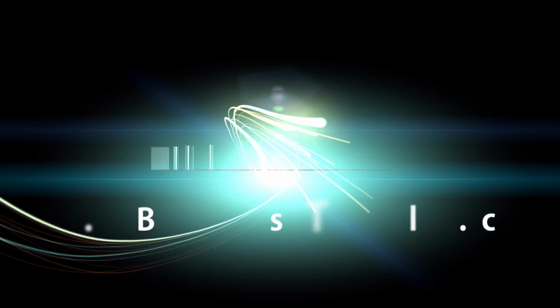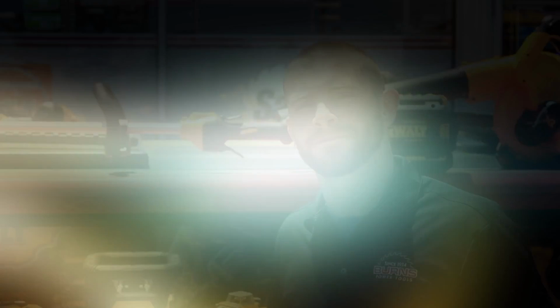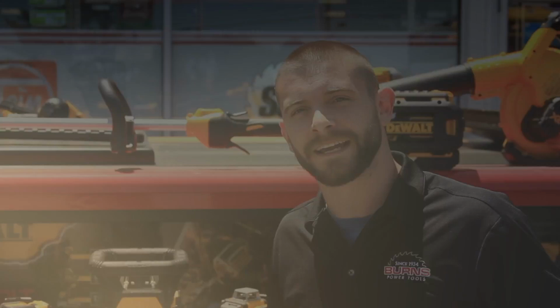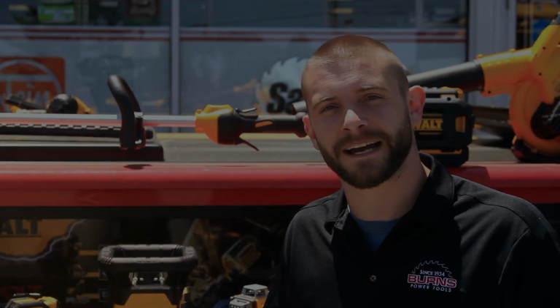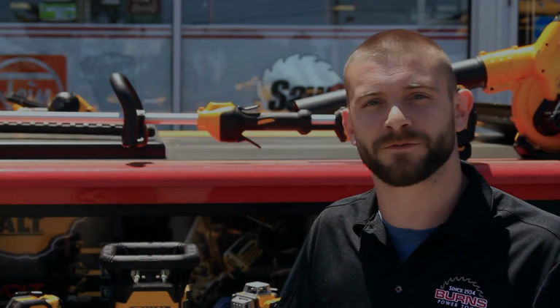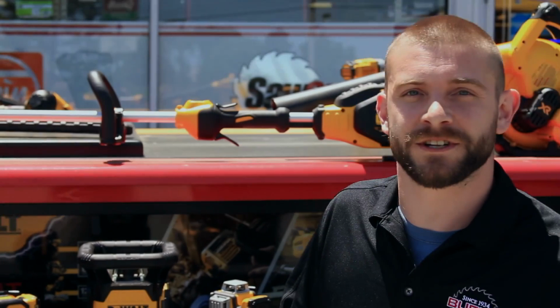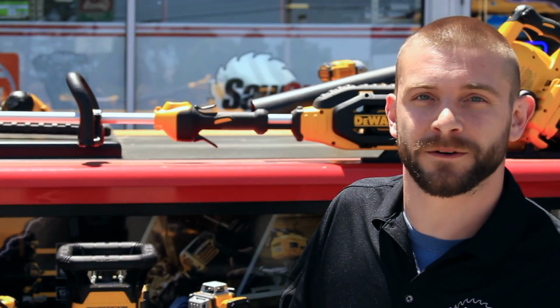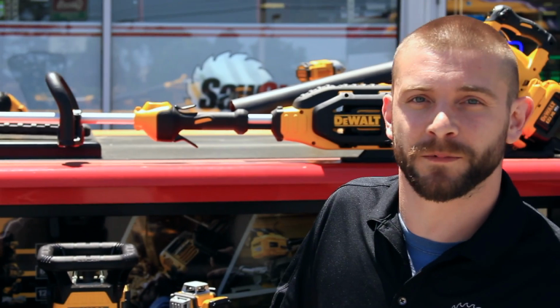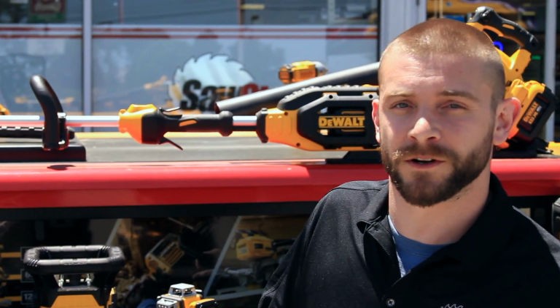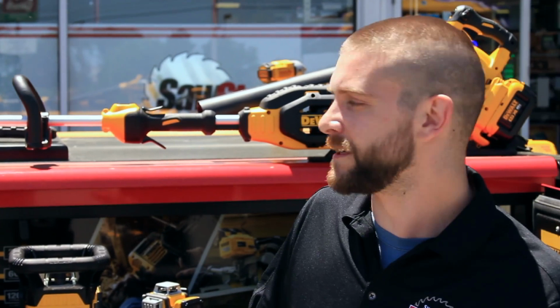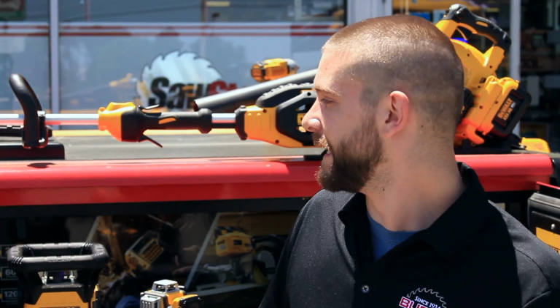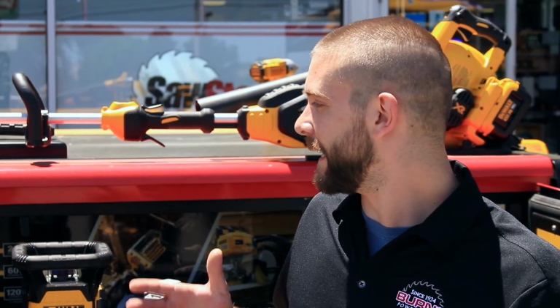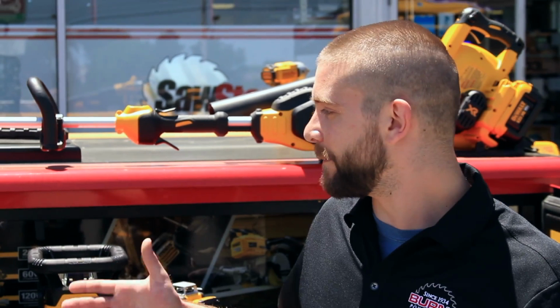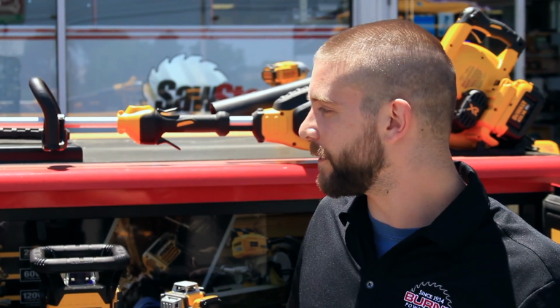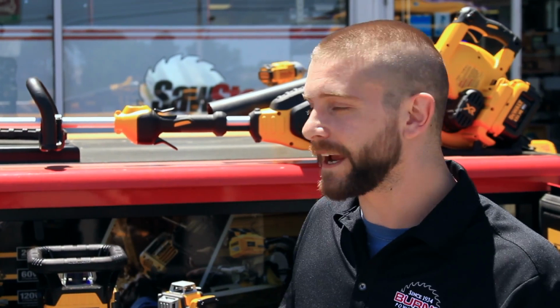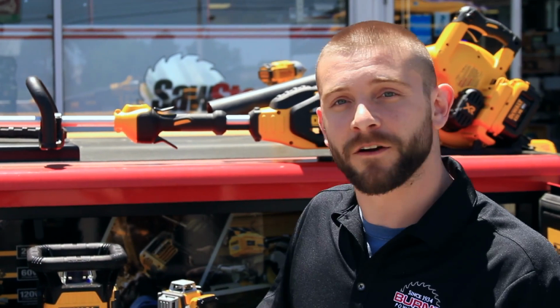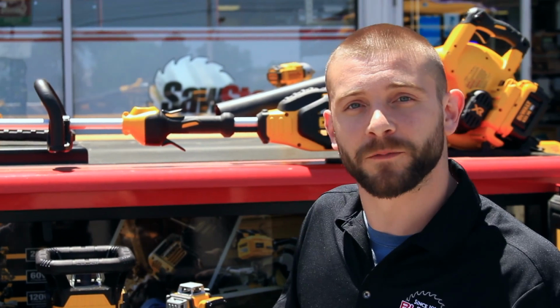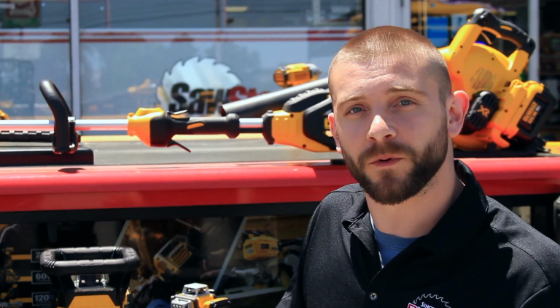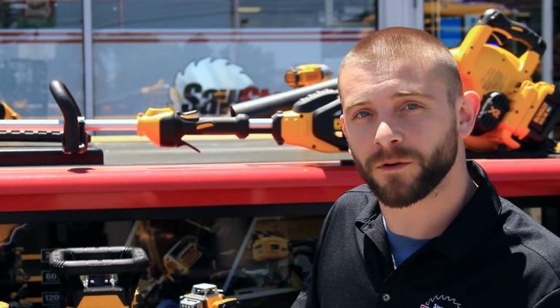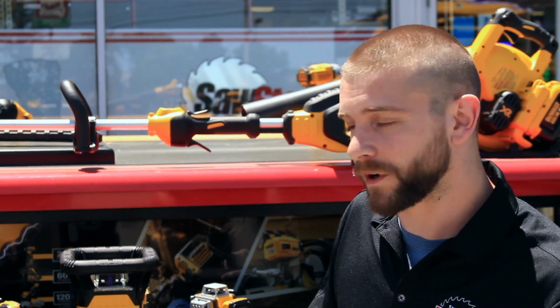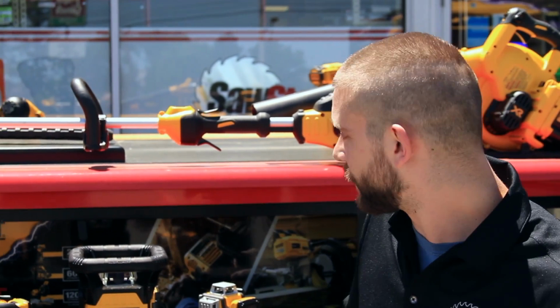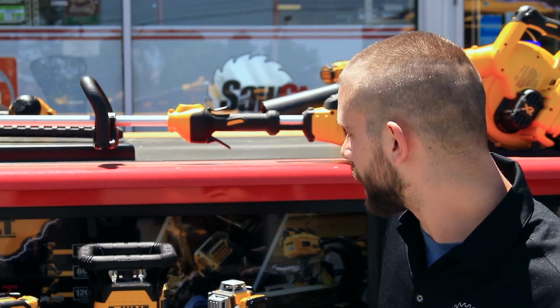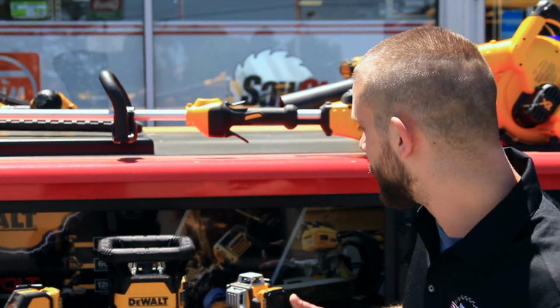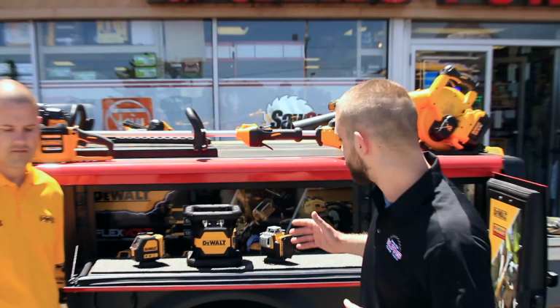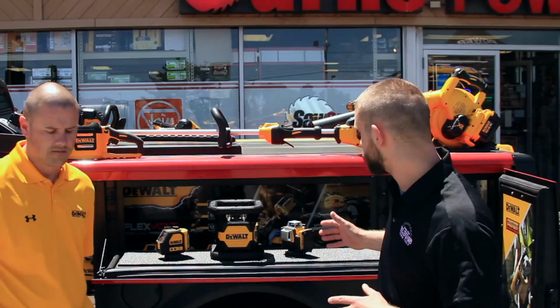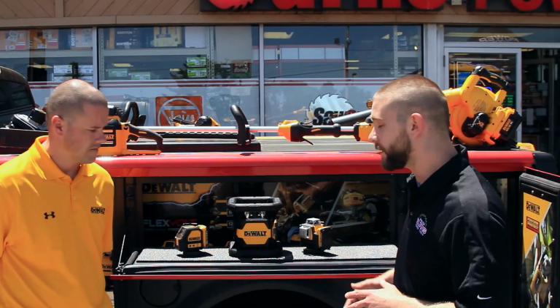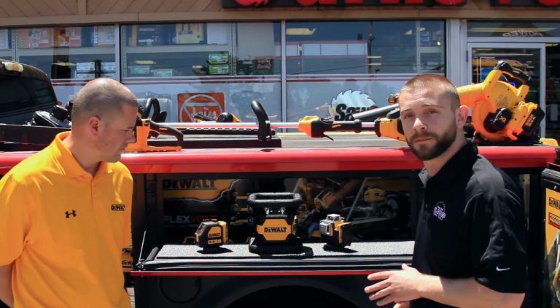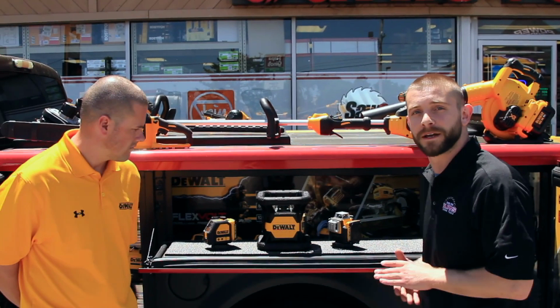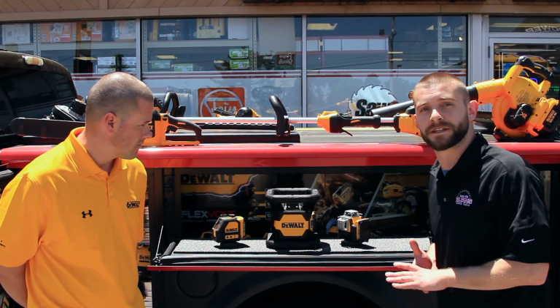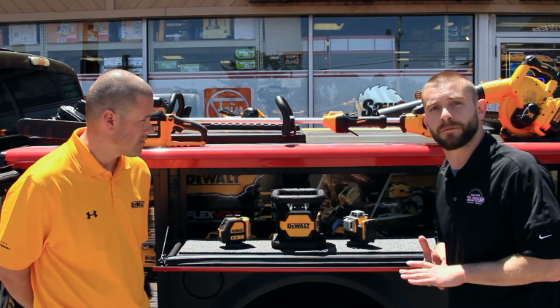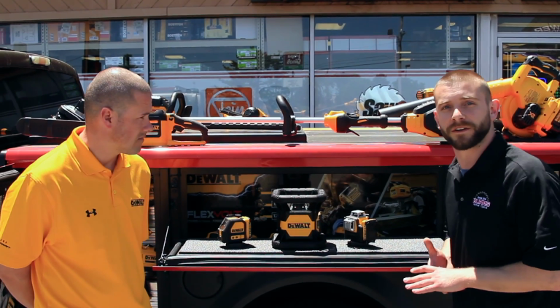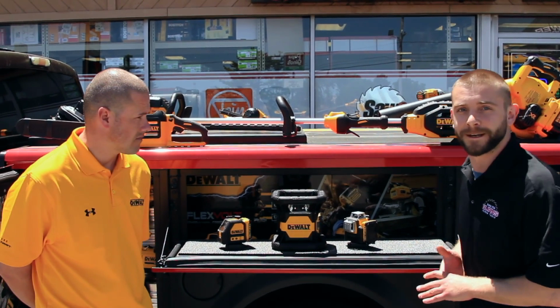Hey guys, Rich here with Burns. I'm here with Ara from DeWalt and we're going to talk about these green beam lasers that they brought today.